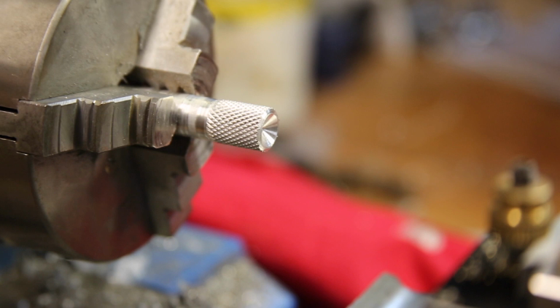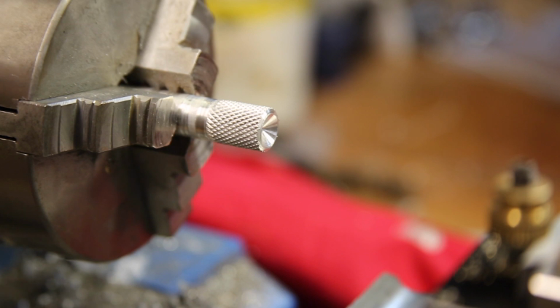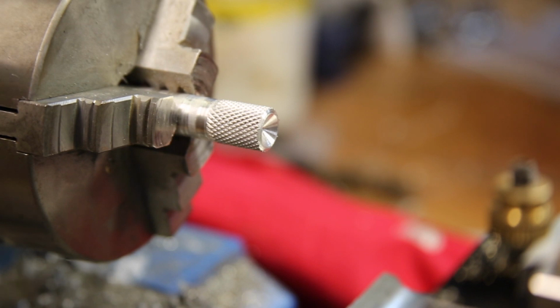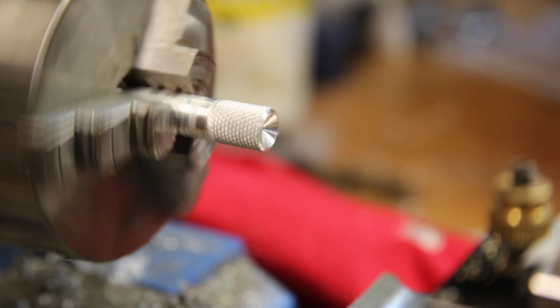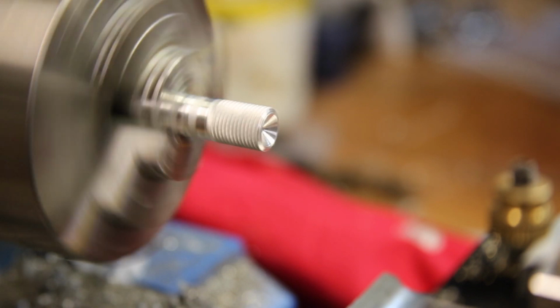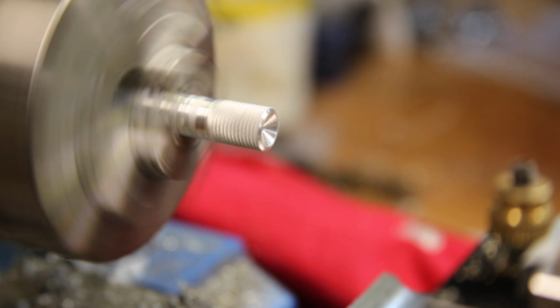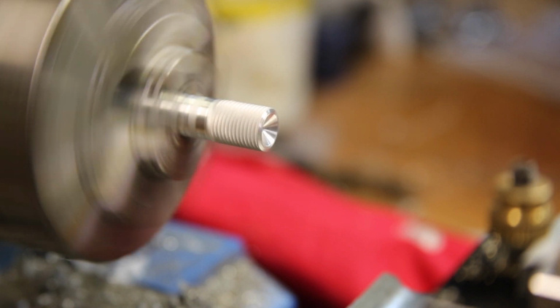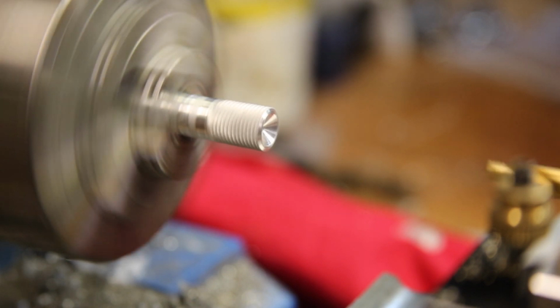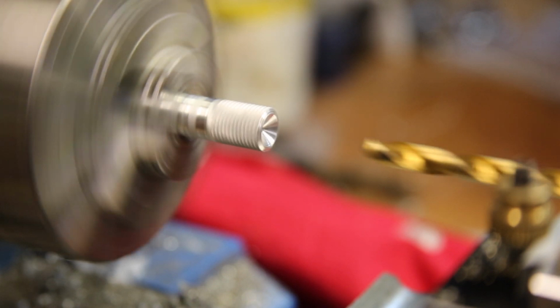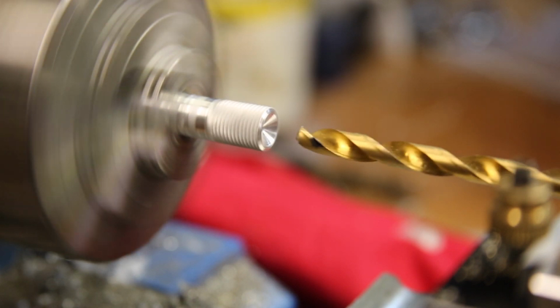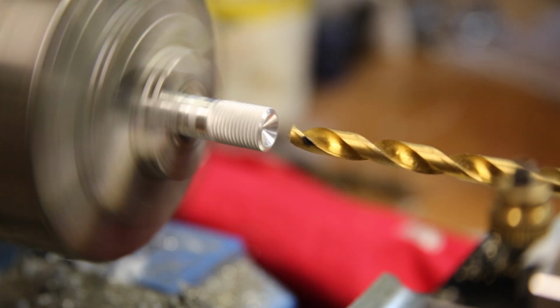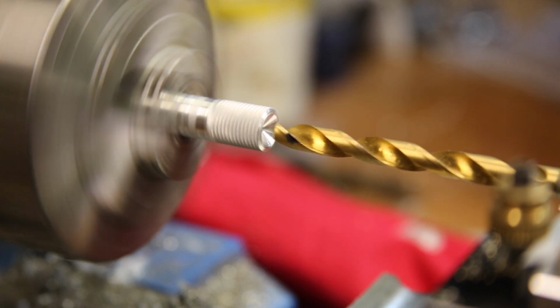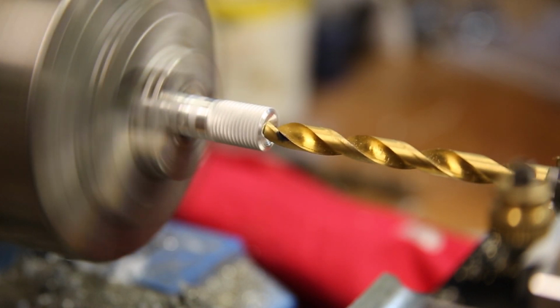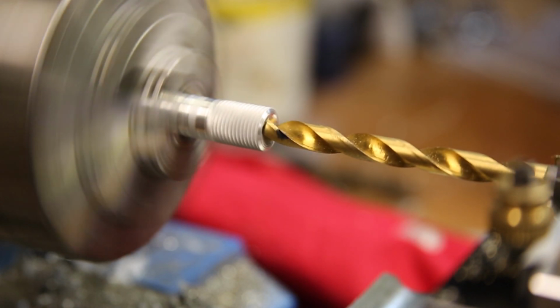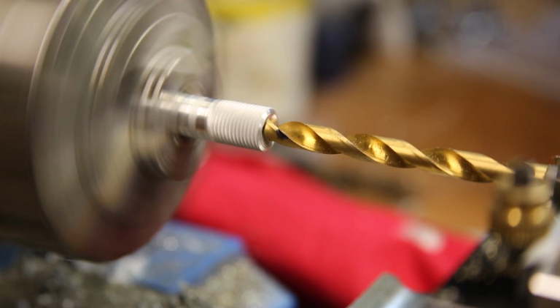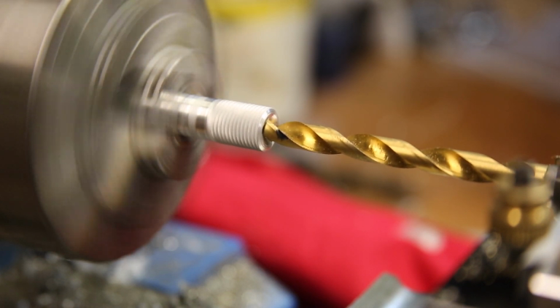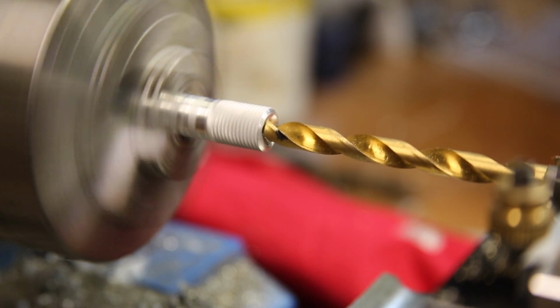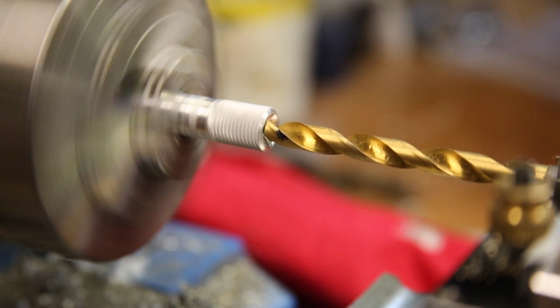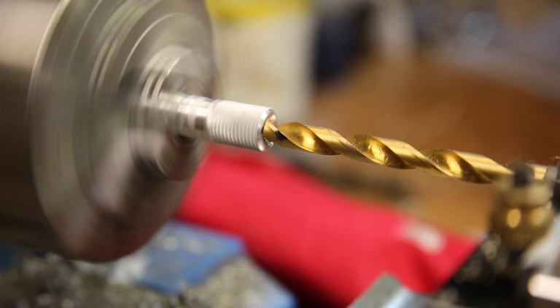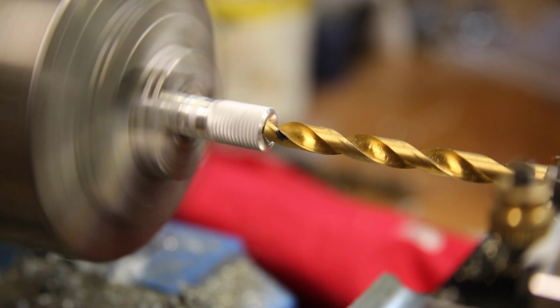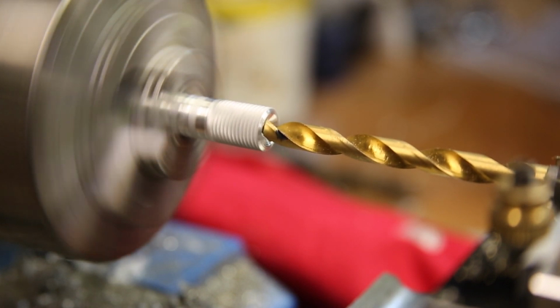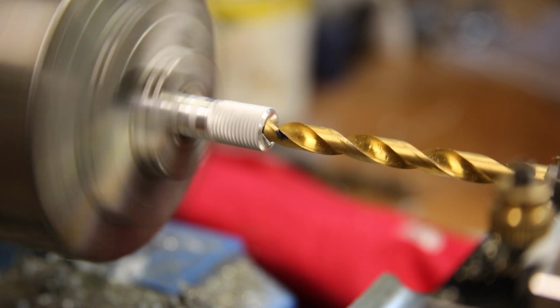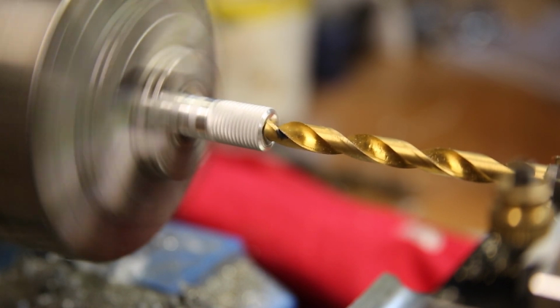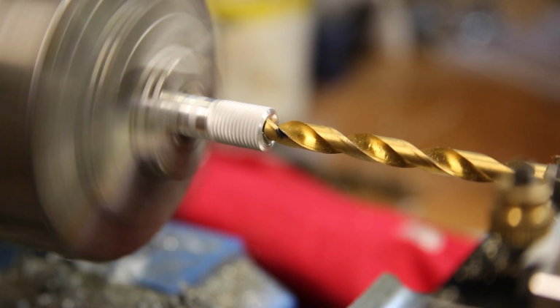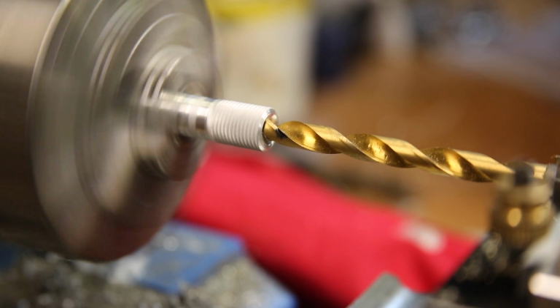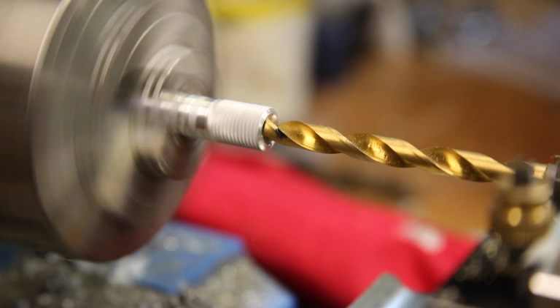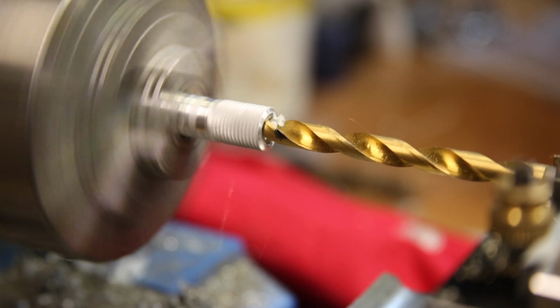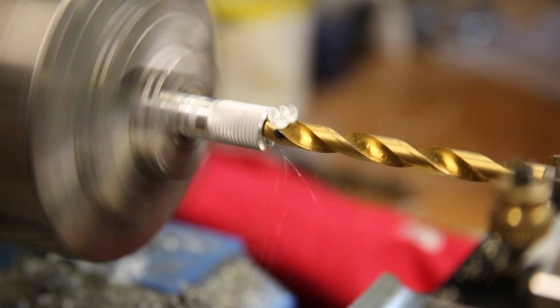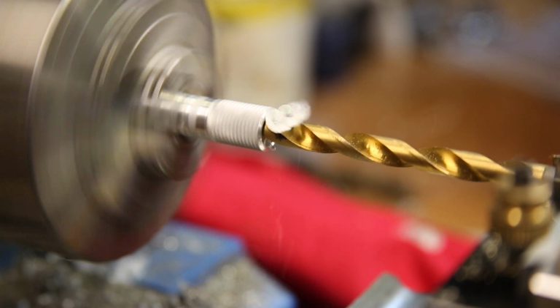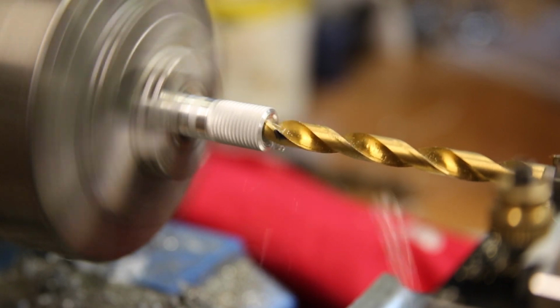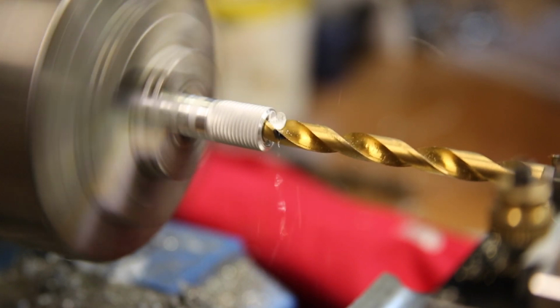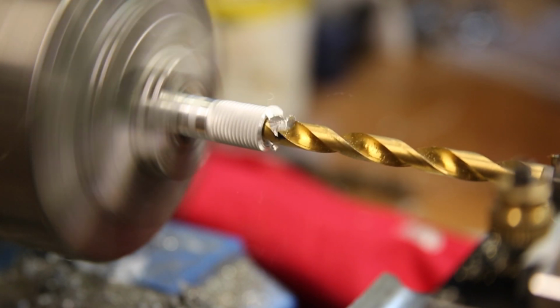Next, I added a countersink for the top of the cap screw and followed it up with a proper size drill bit for the M5 thread.